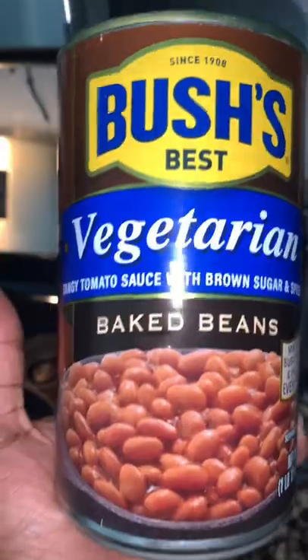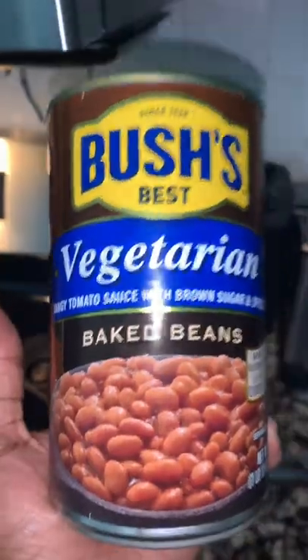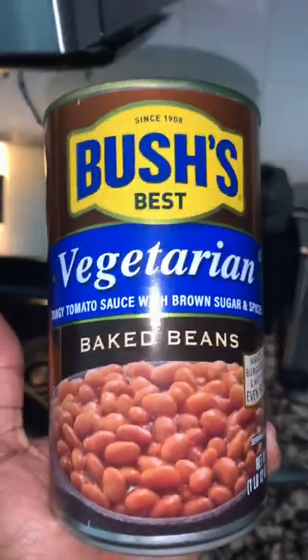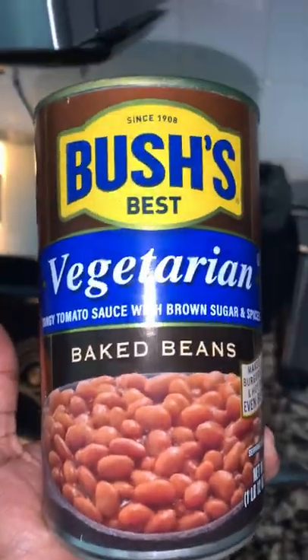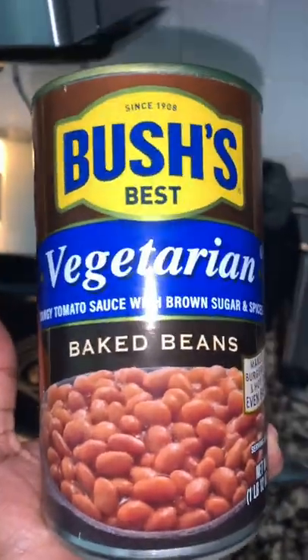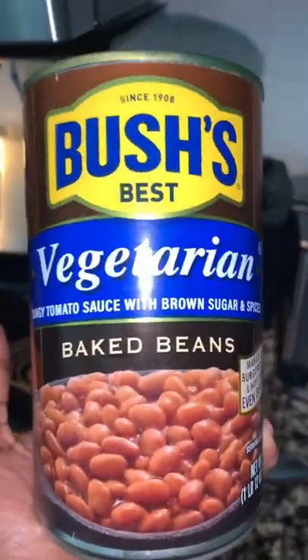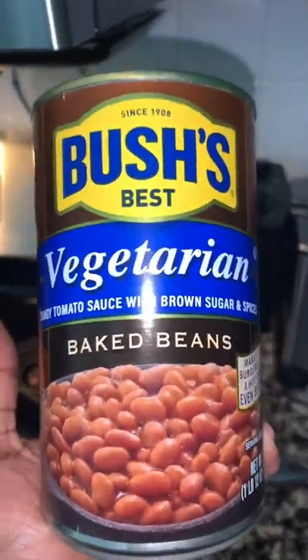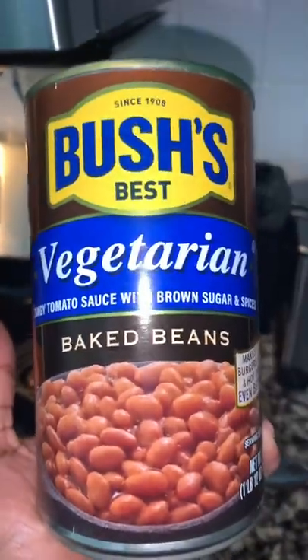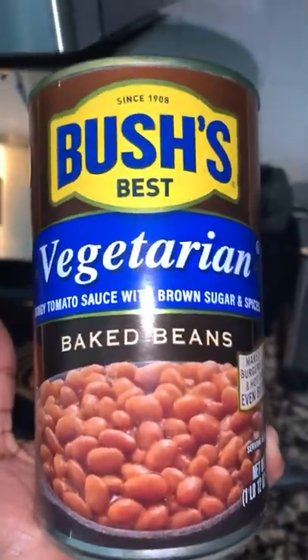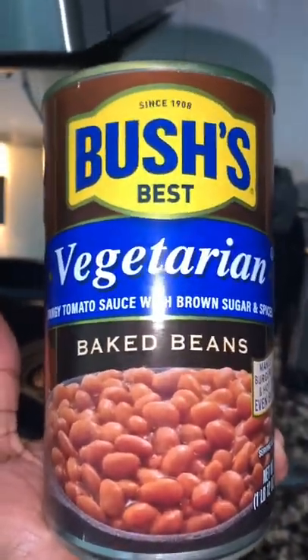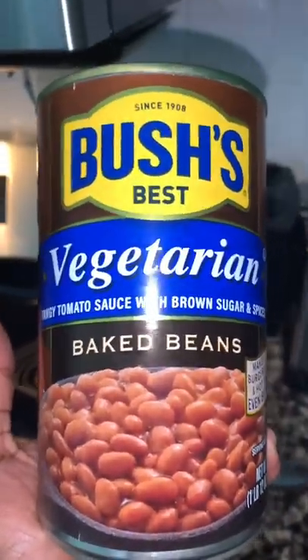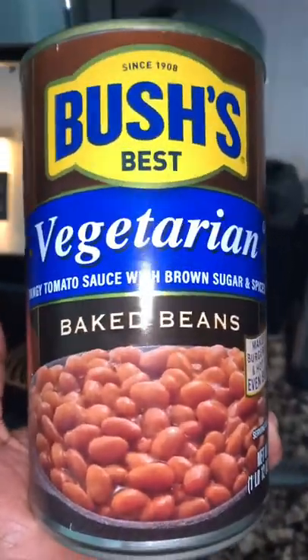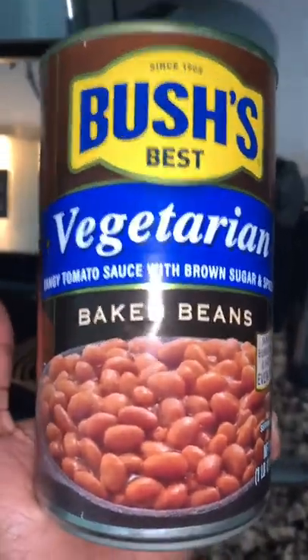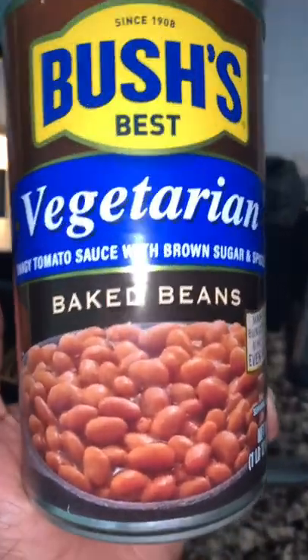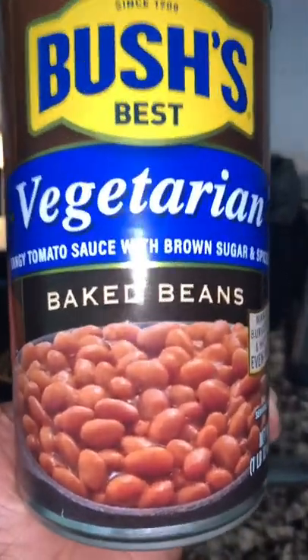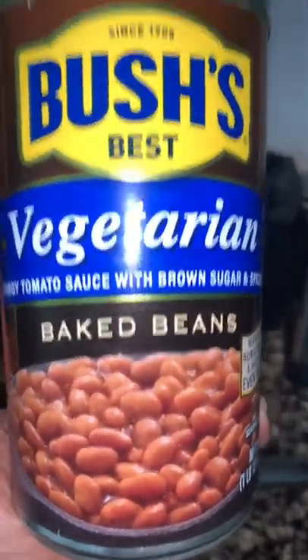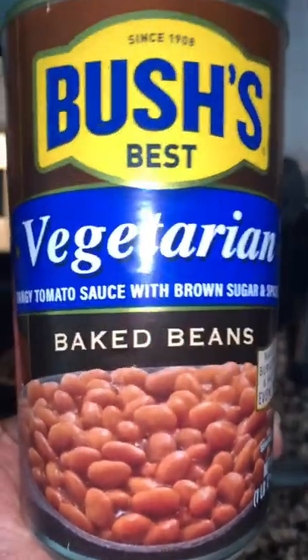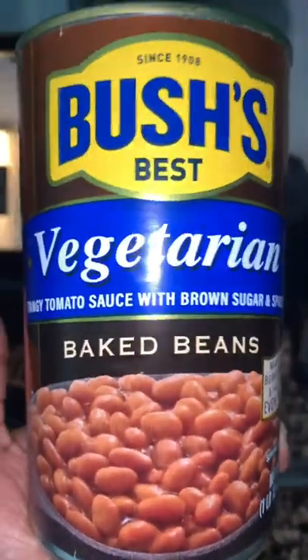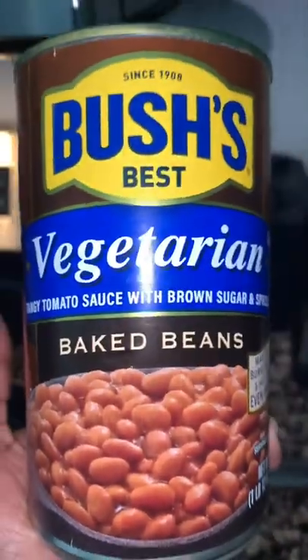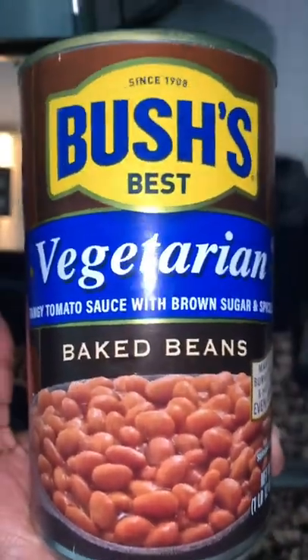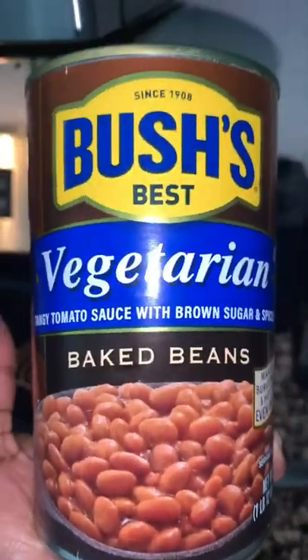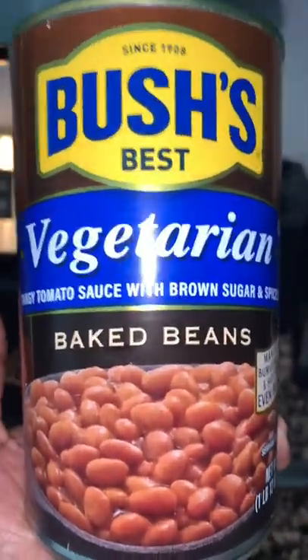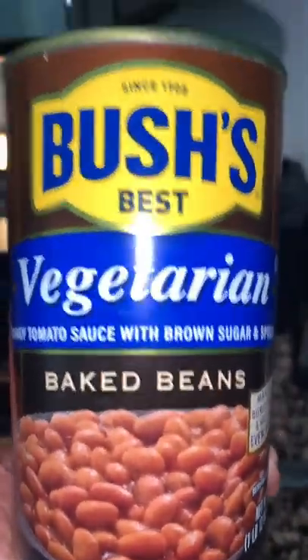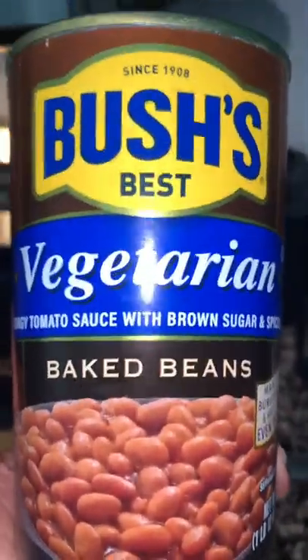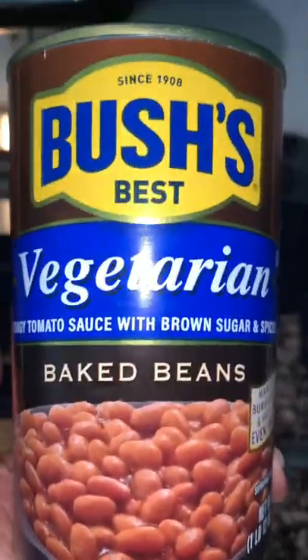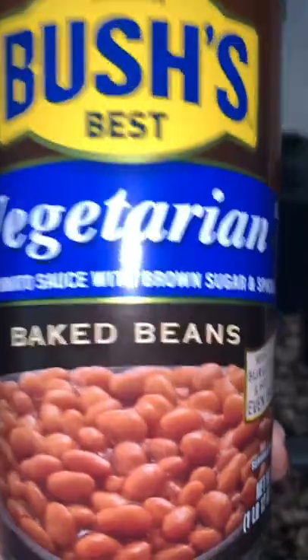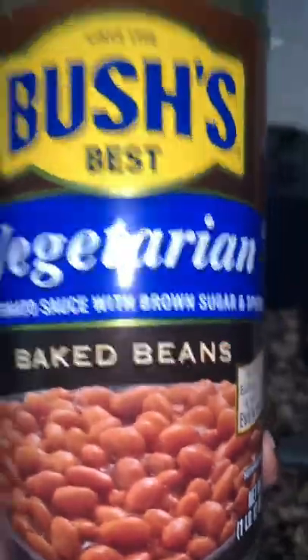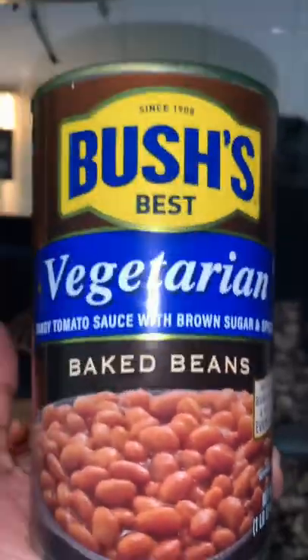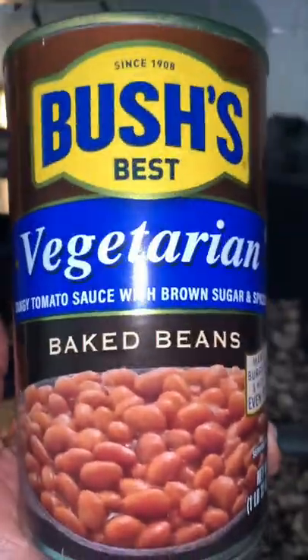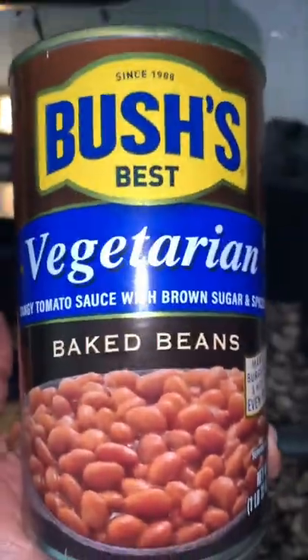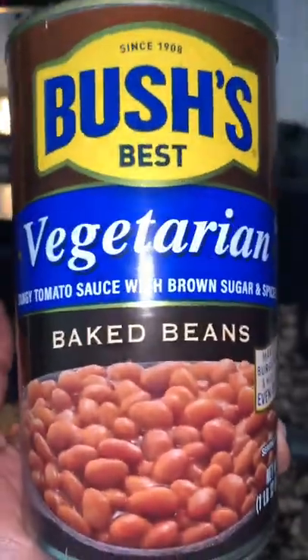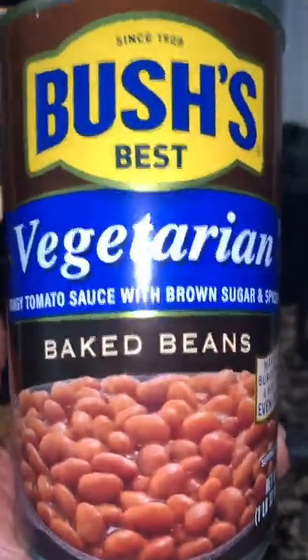I don't like the idea of meat sitting in a can, so I prefer the vegetarian baked beans, but you use what you please.